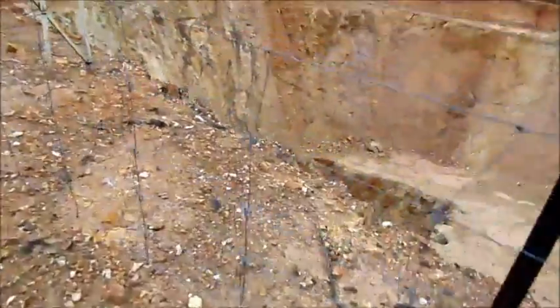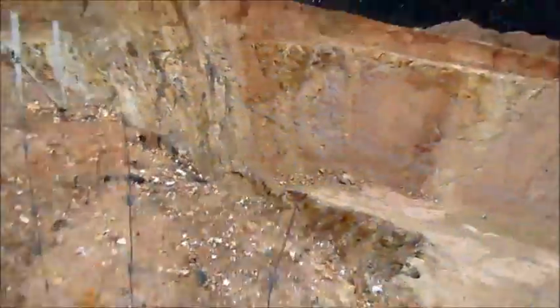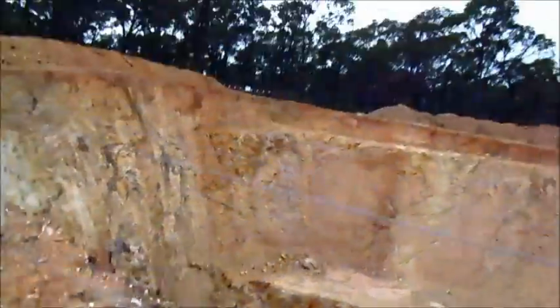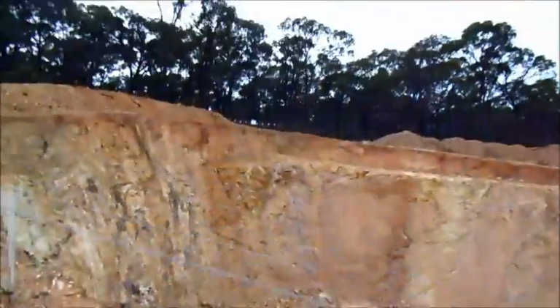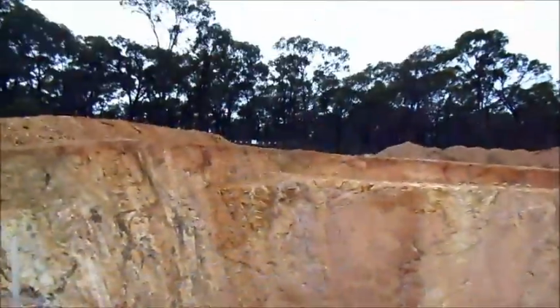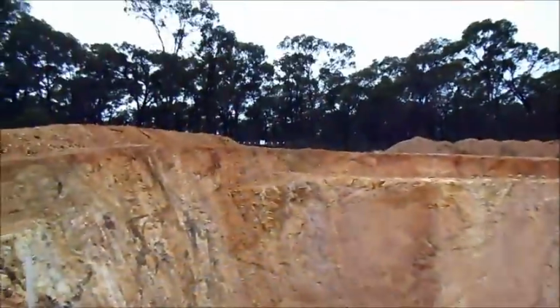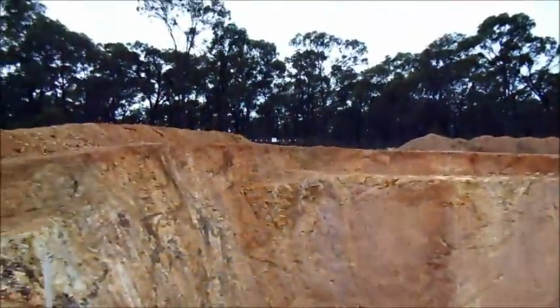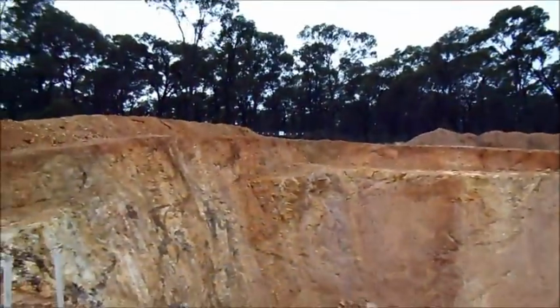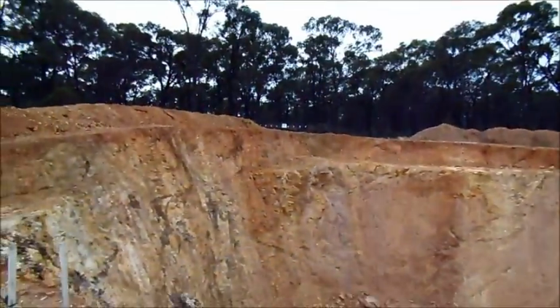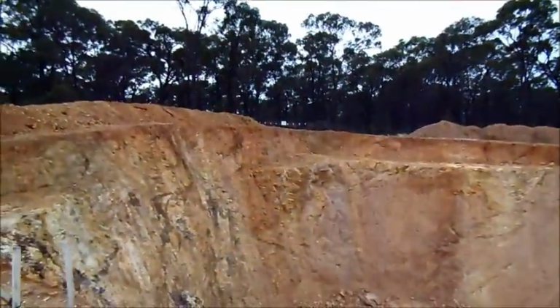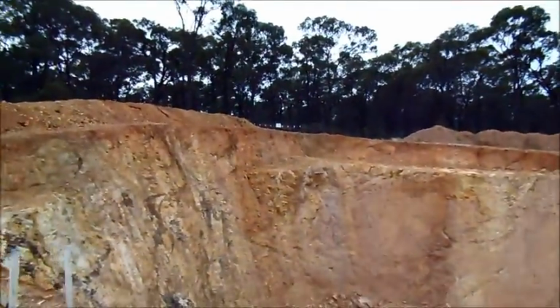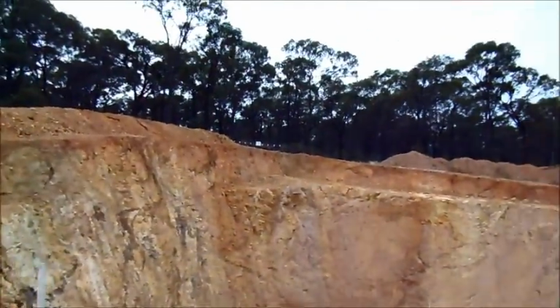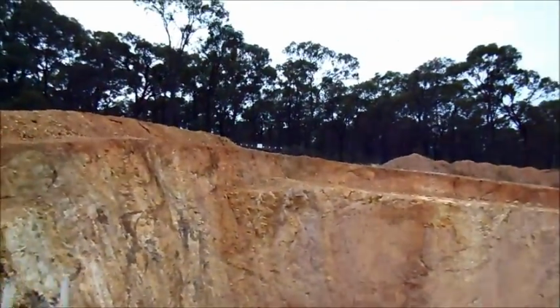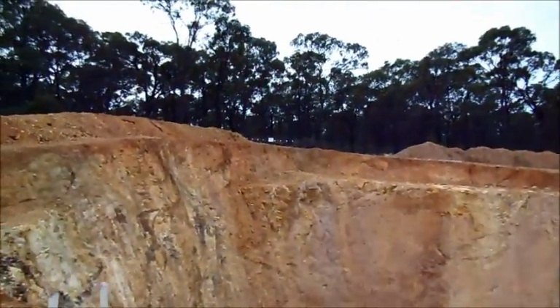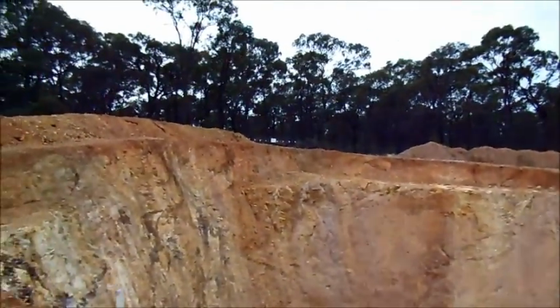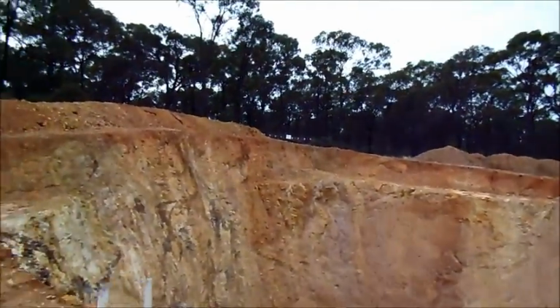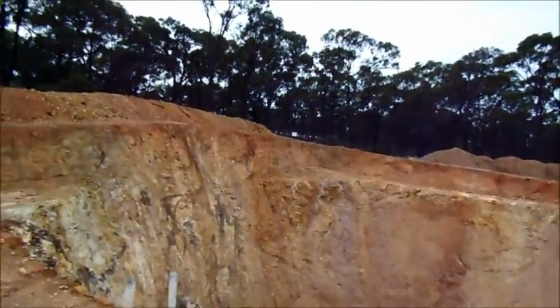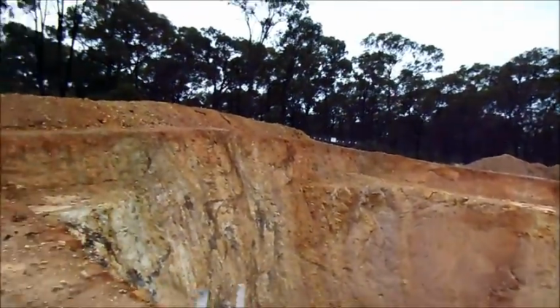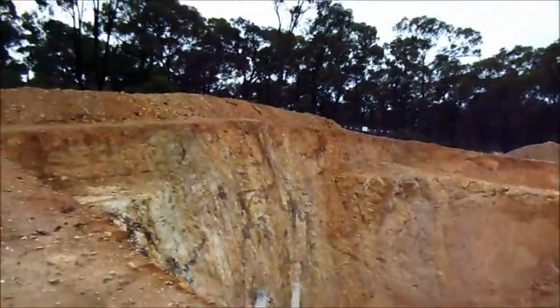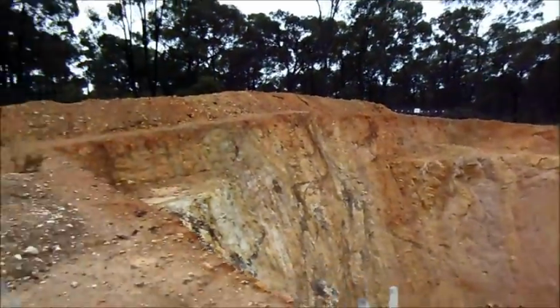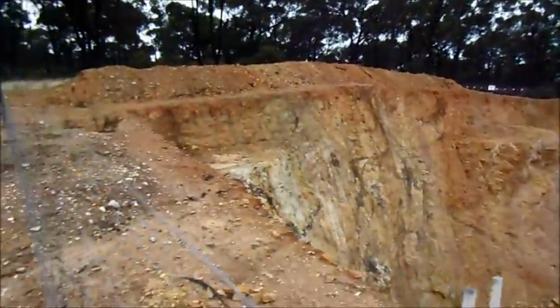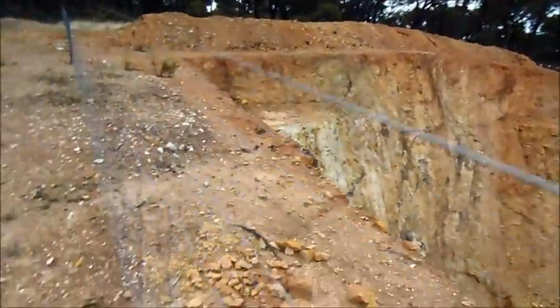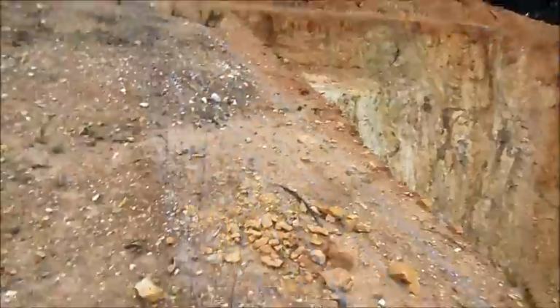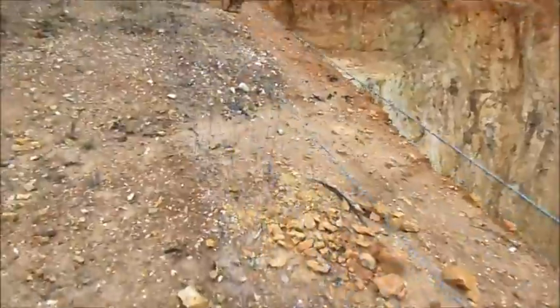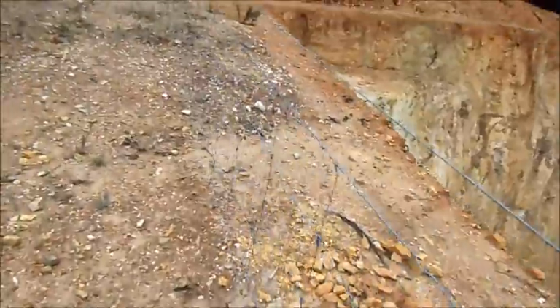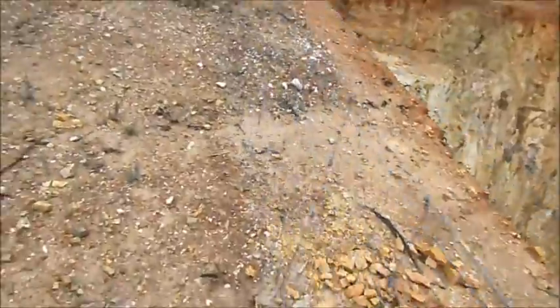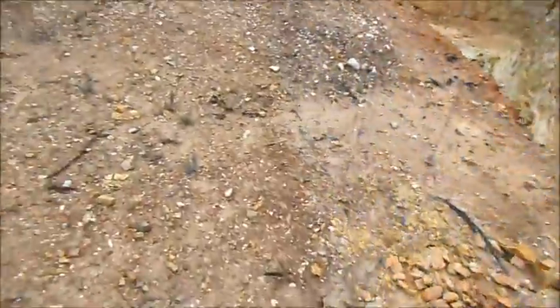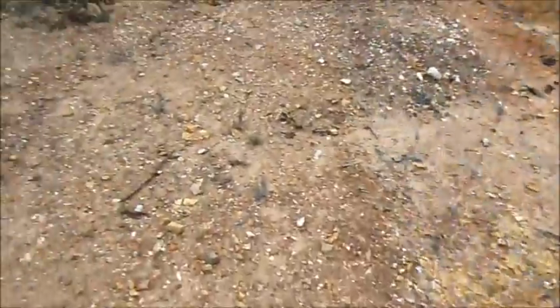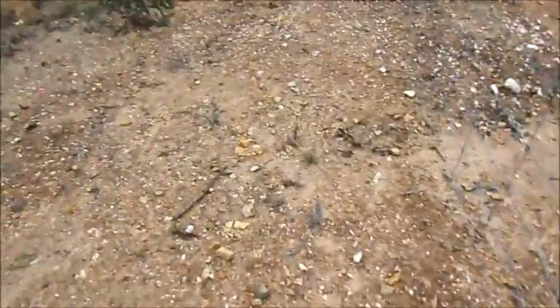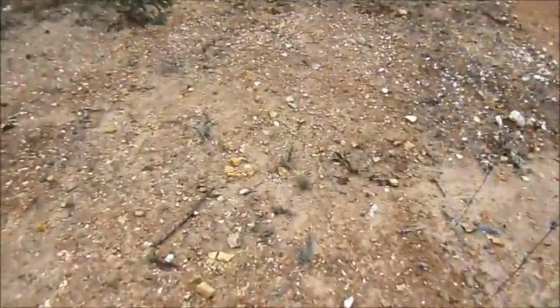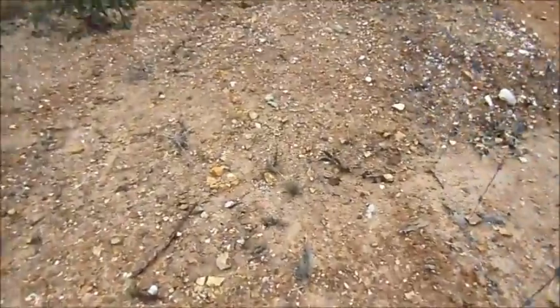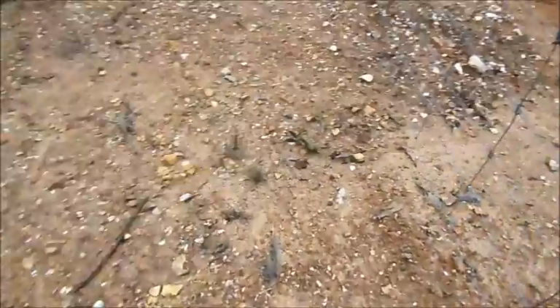Back there, back over there, it says — deep excavation. Huh.